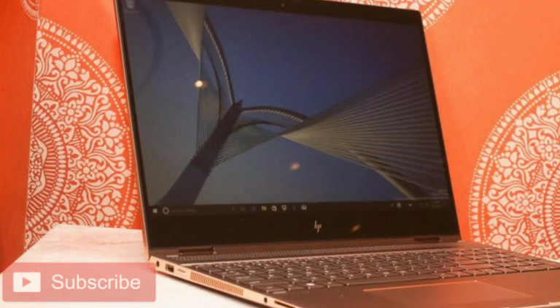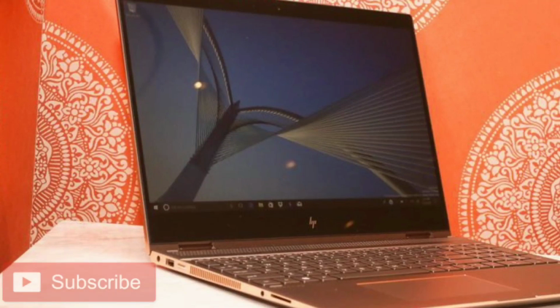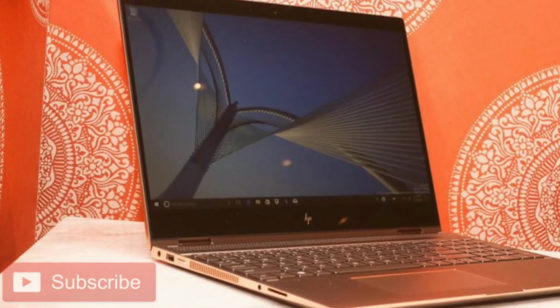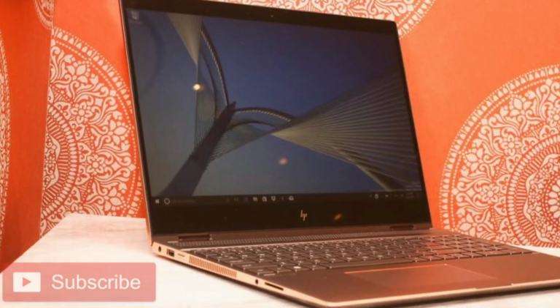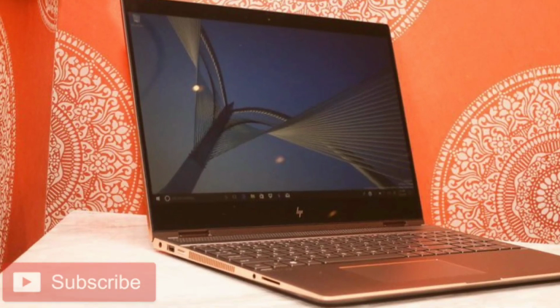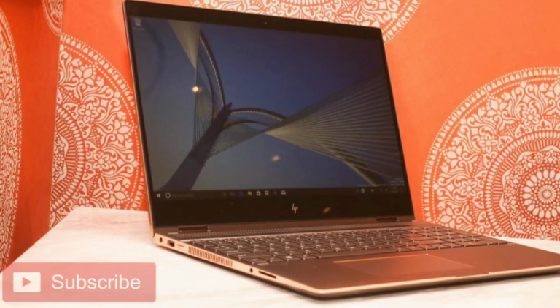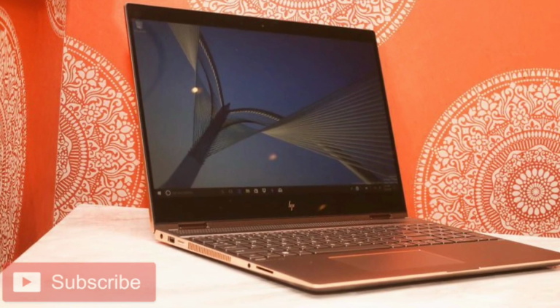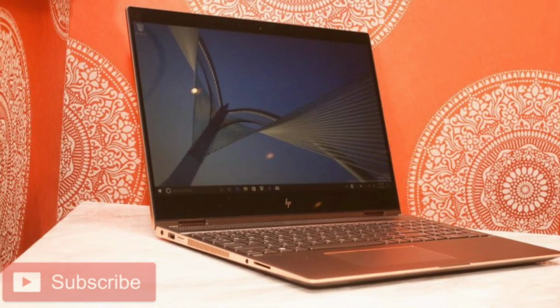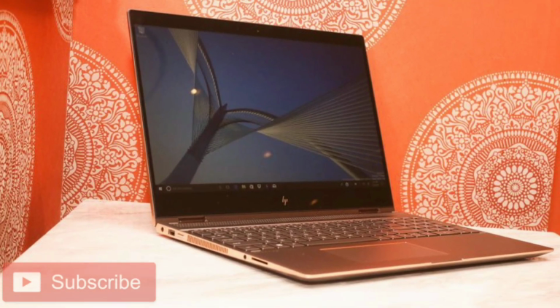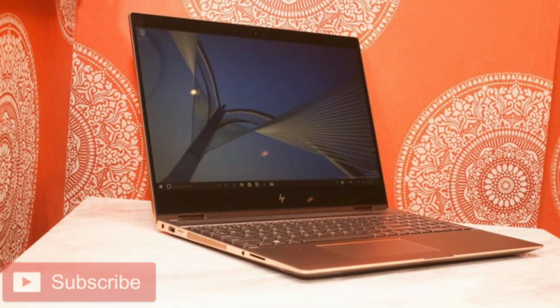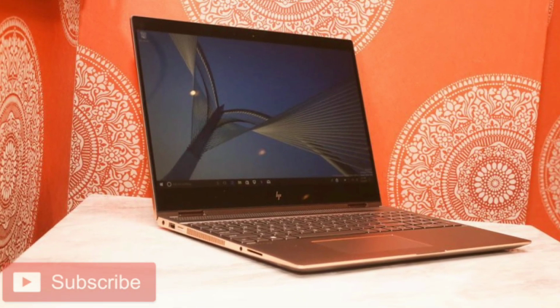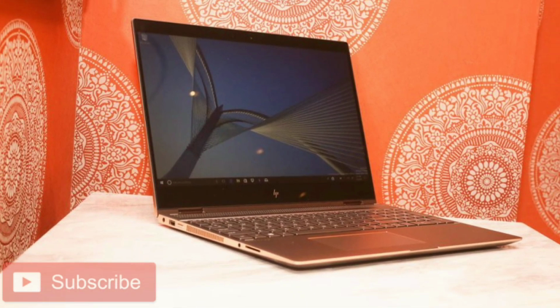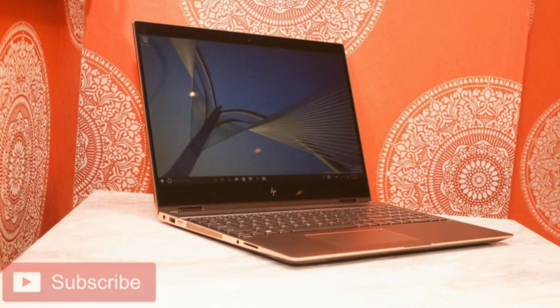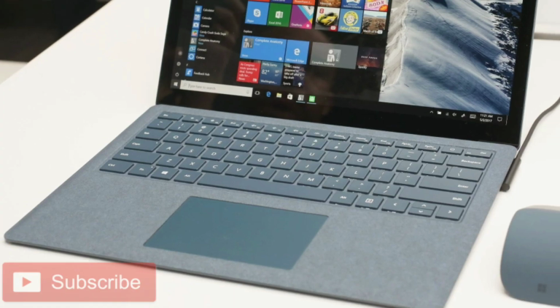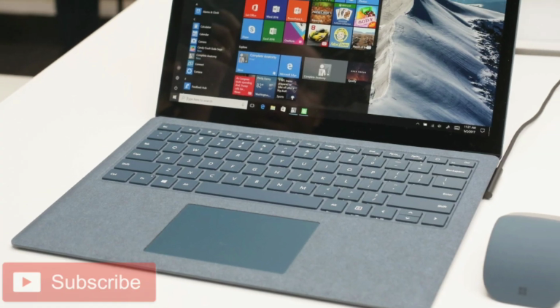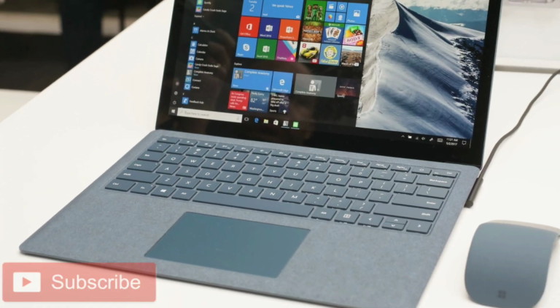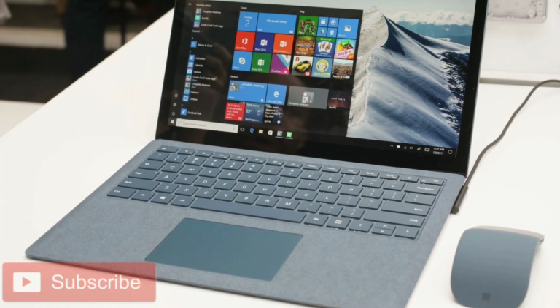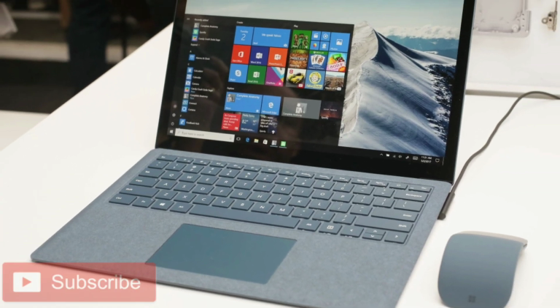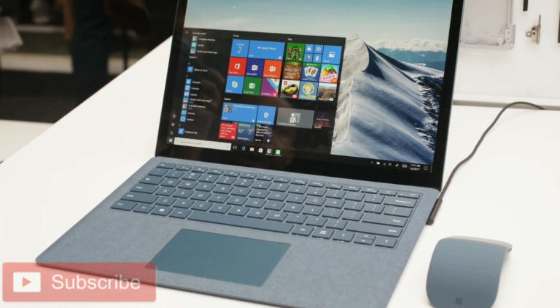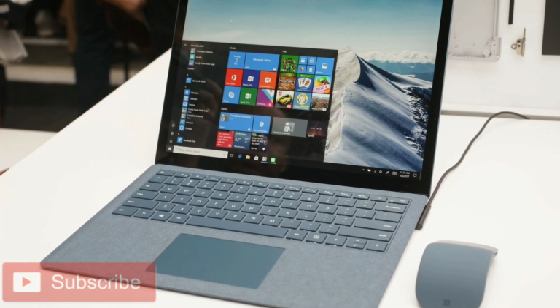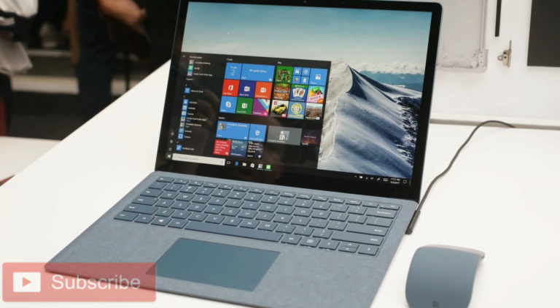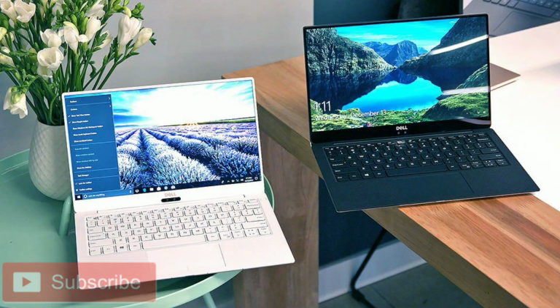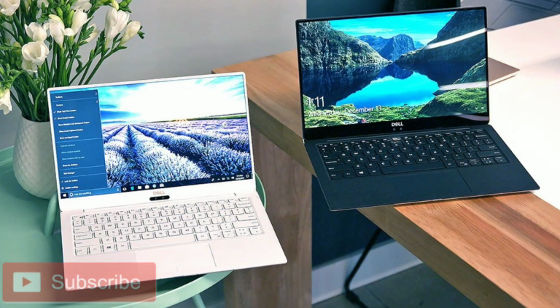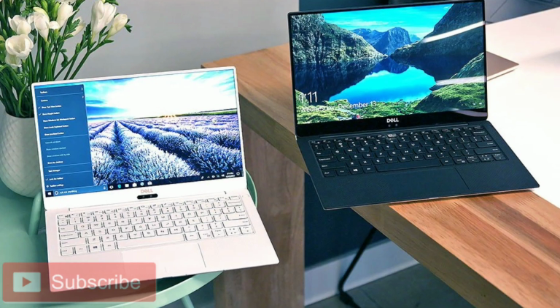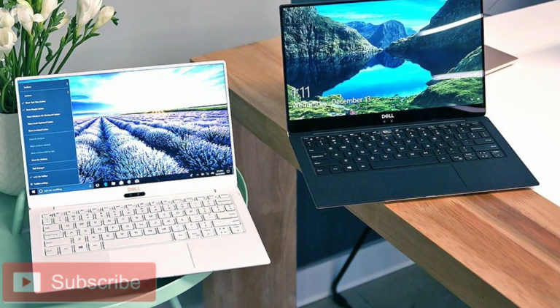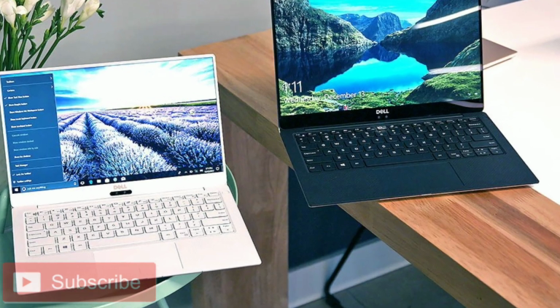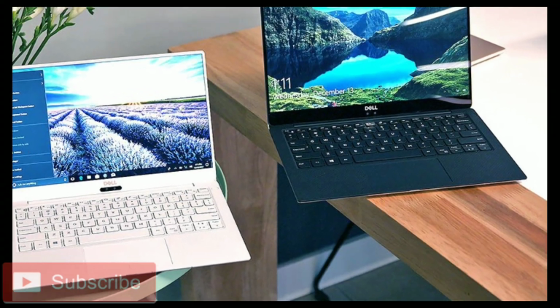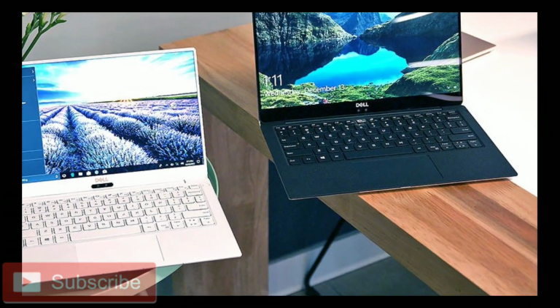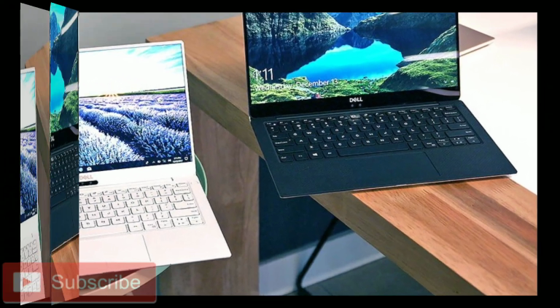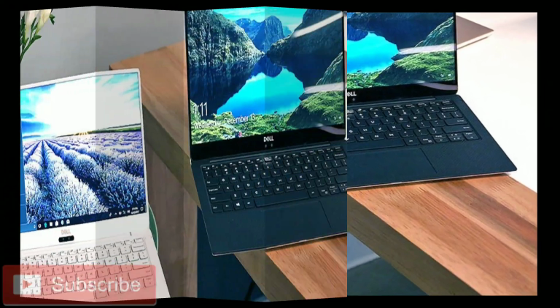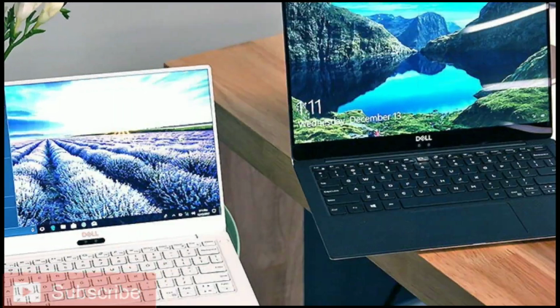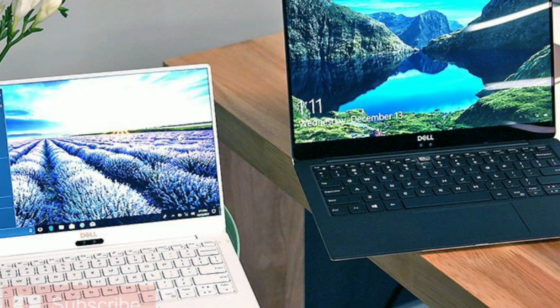Hey guys, welcome back. Here are three laptops for you for going back to school. Check them out.